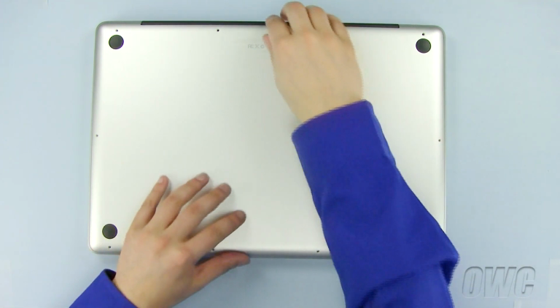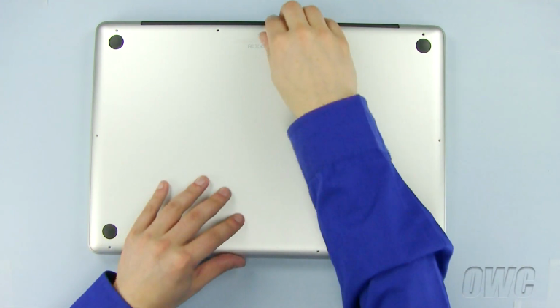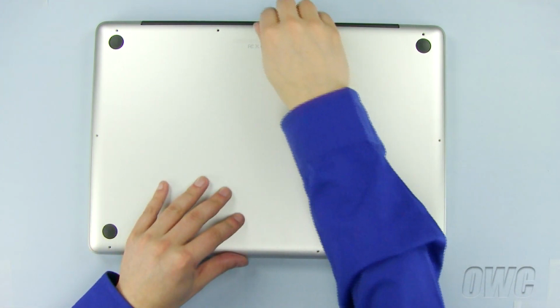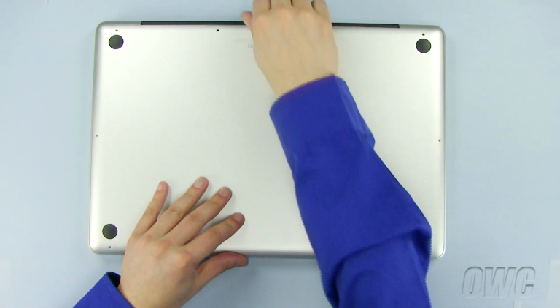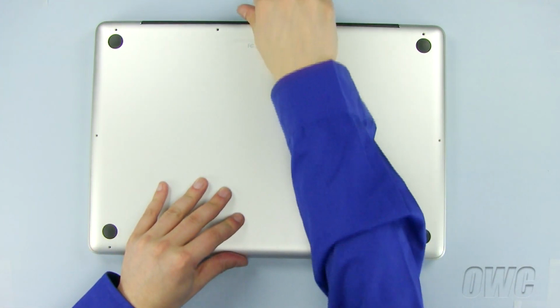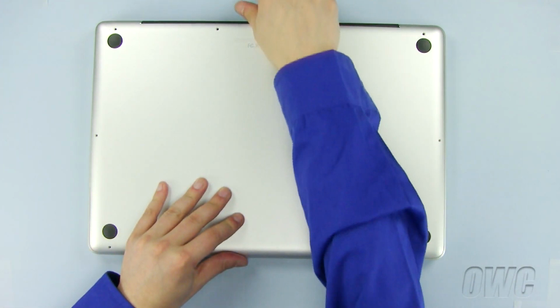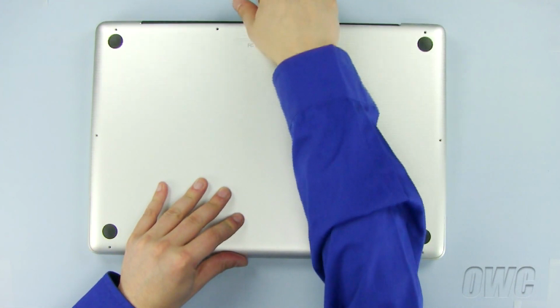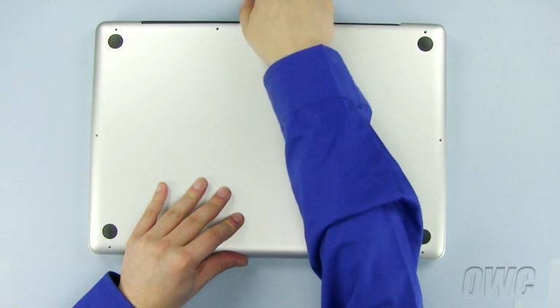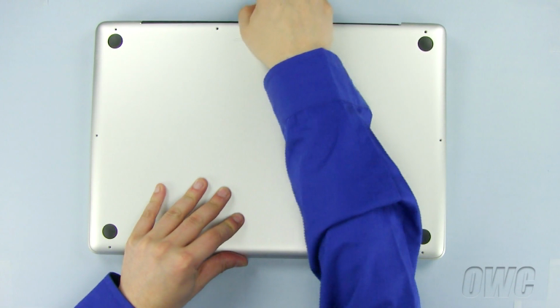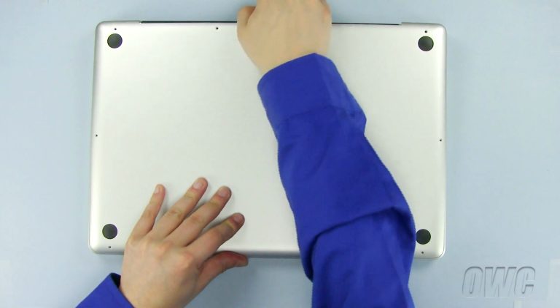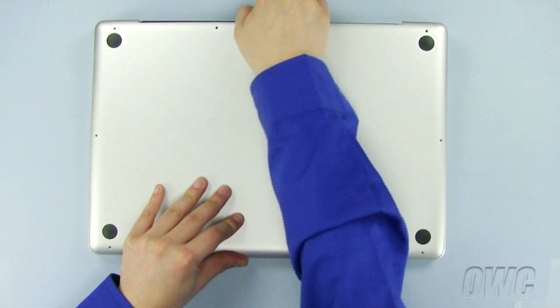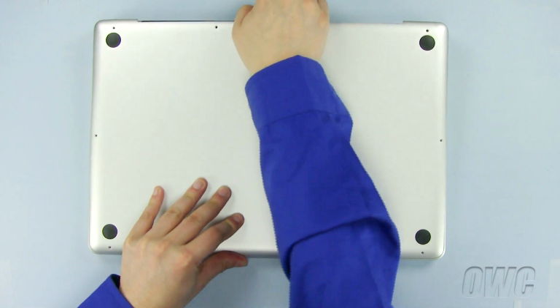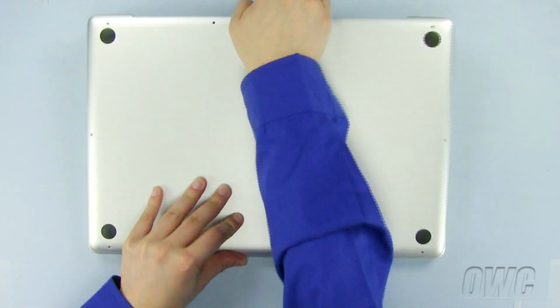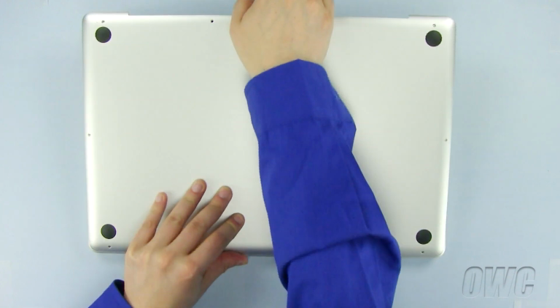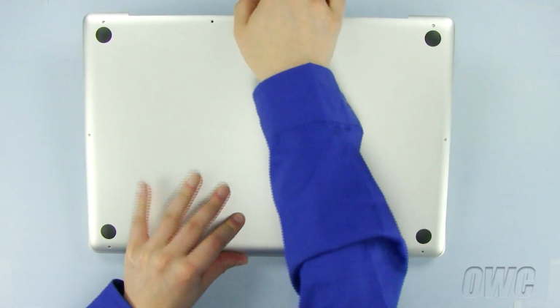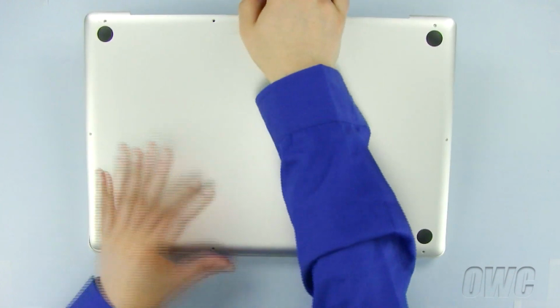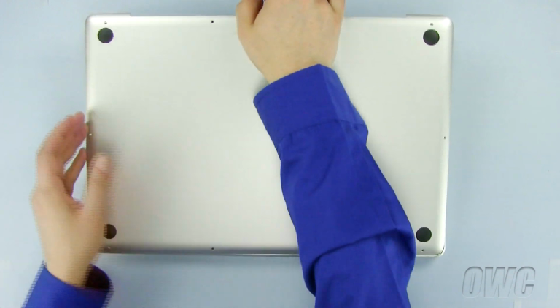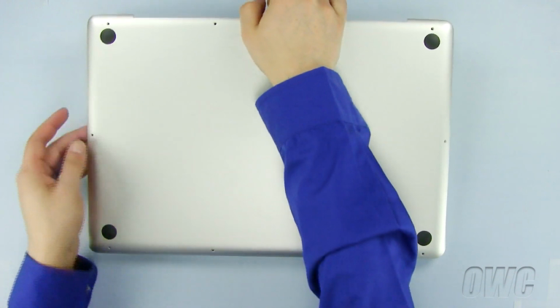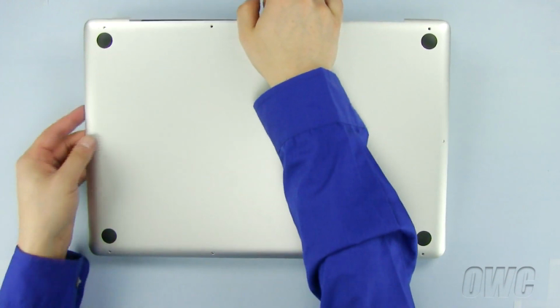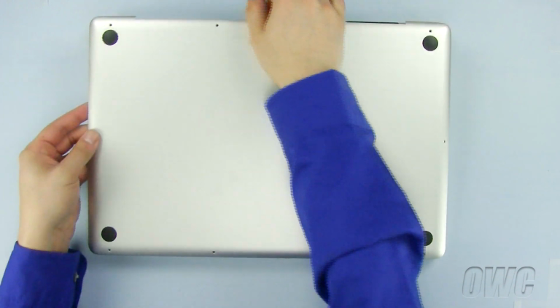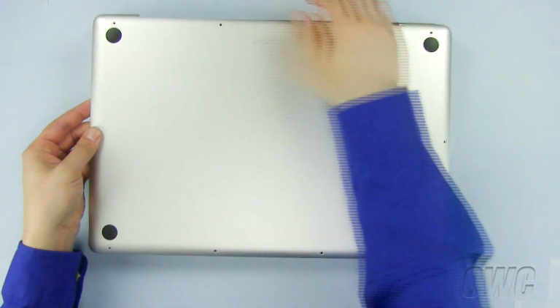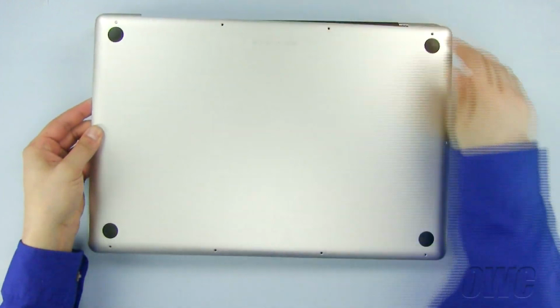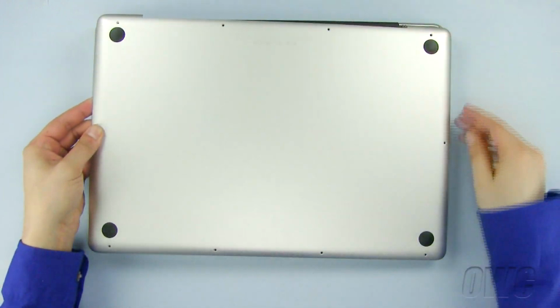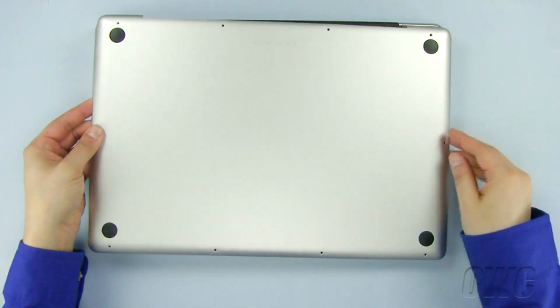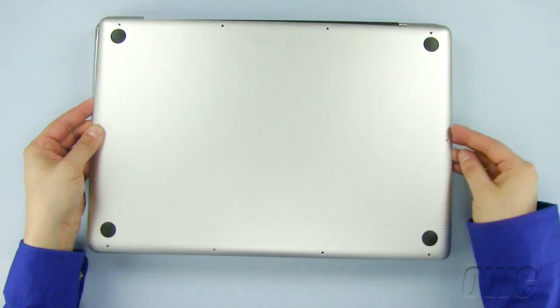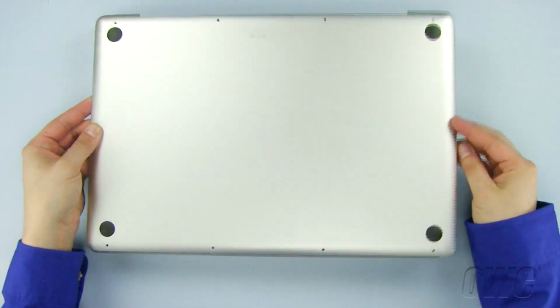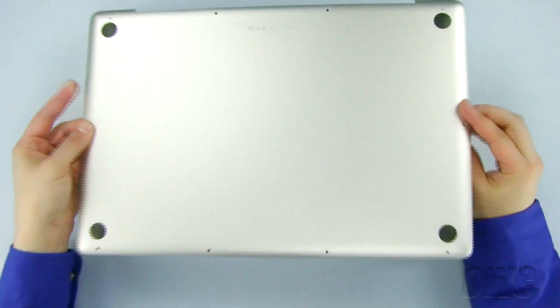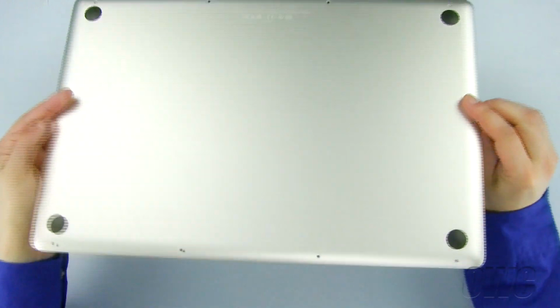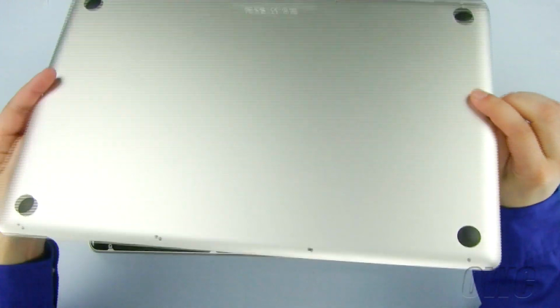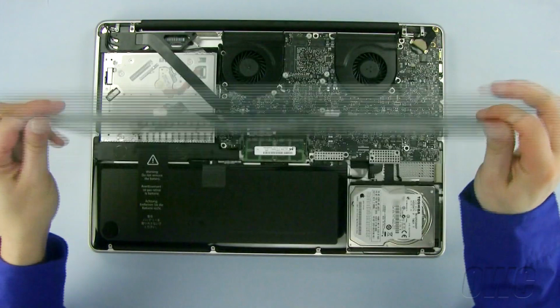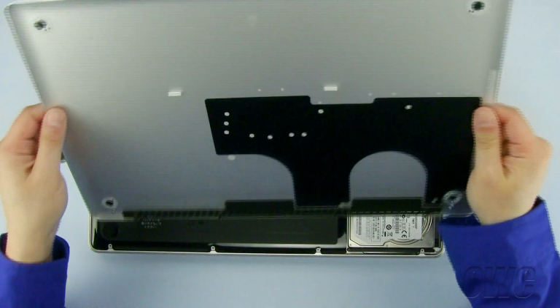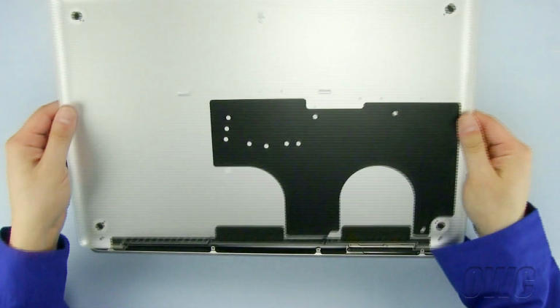Now, gently pull the bottom of the case, starting at the top rear, until all the screws are removed.